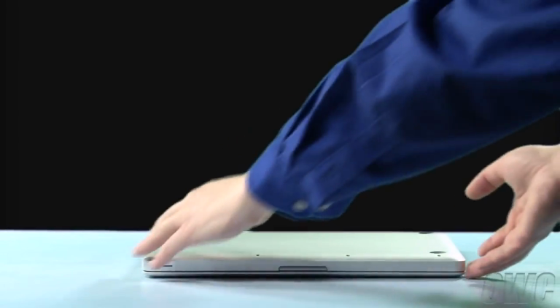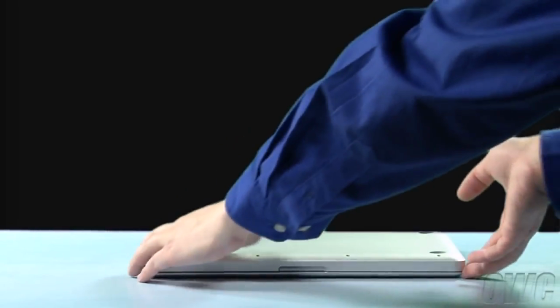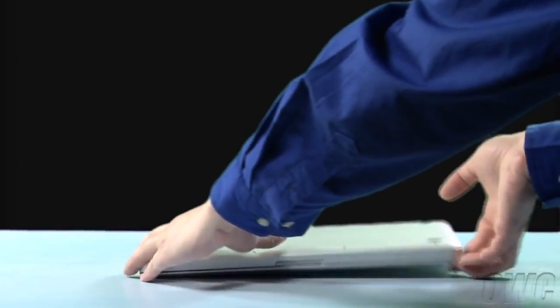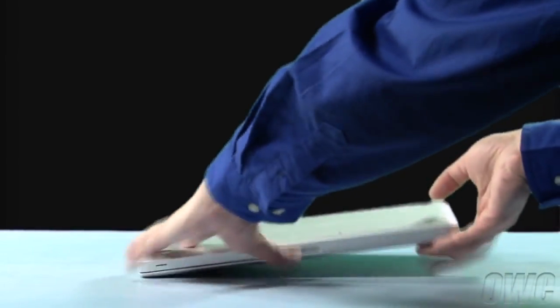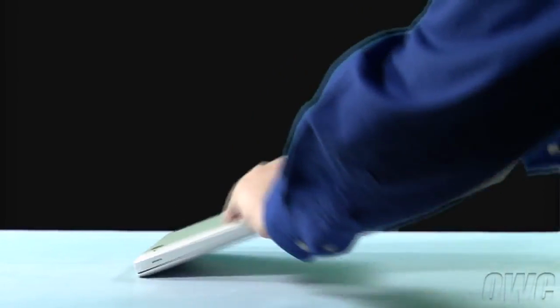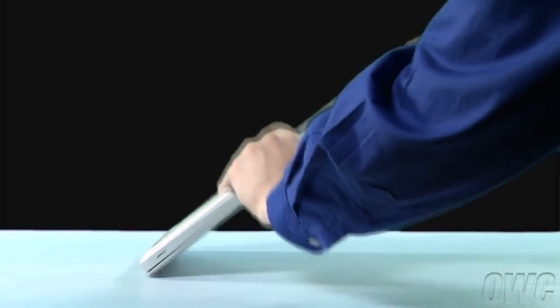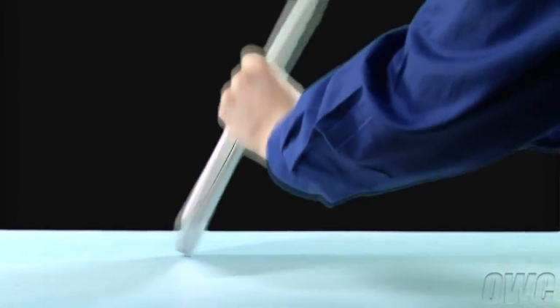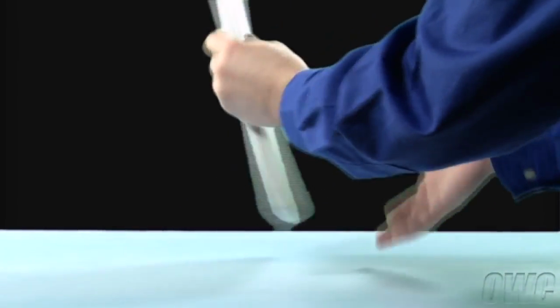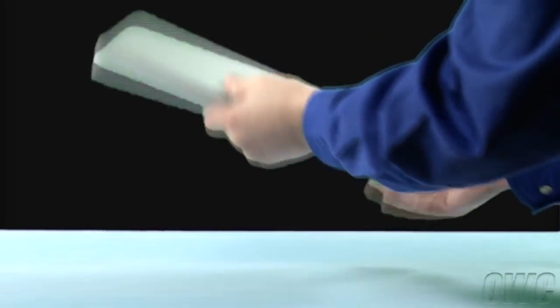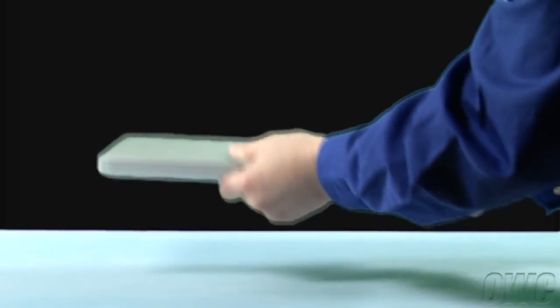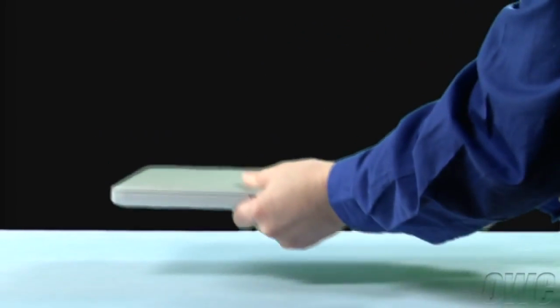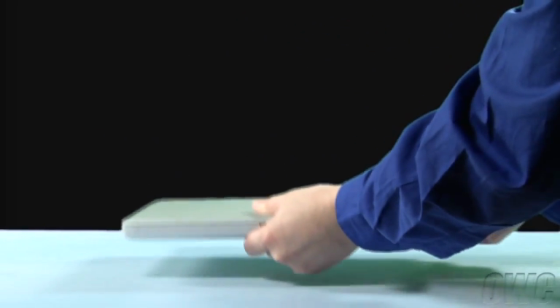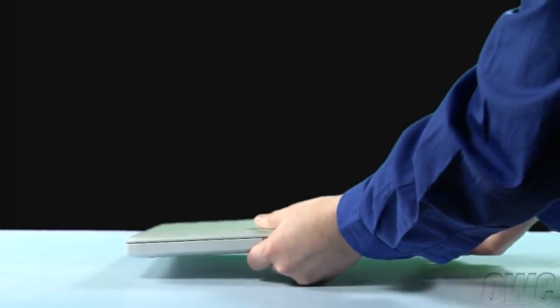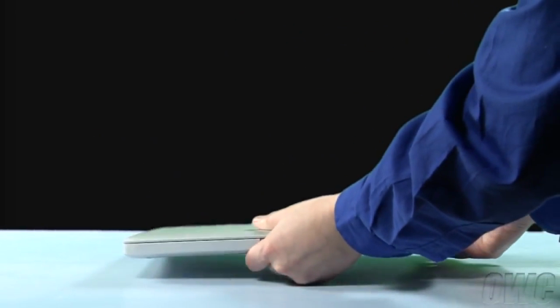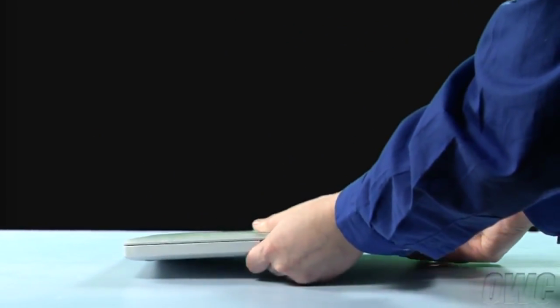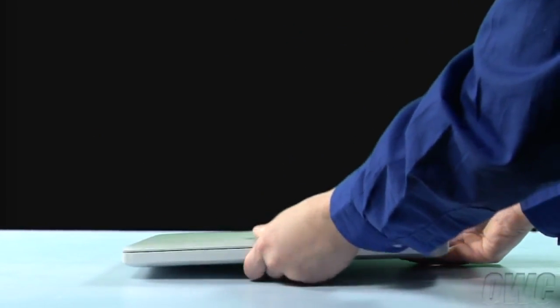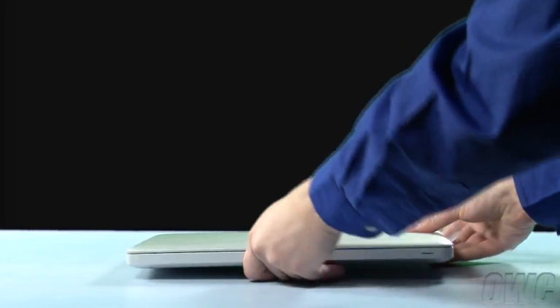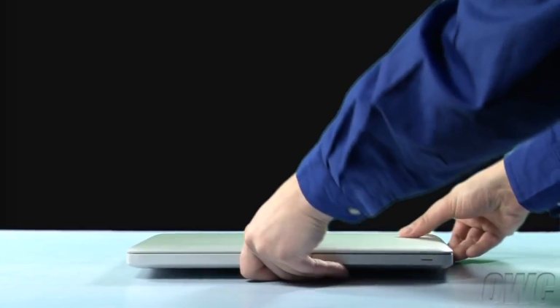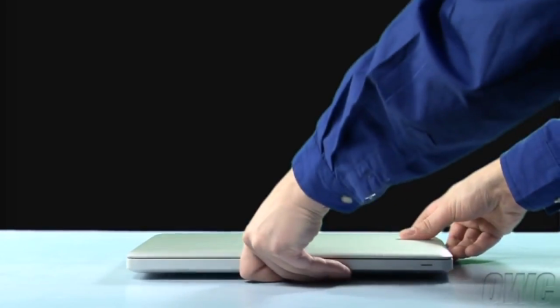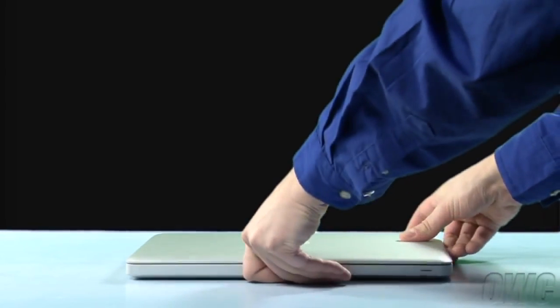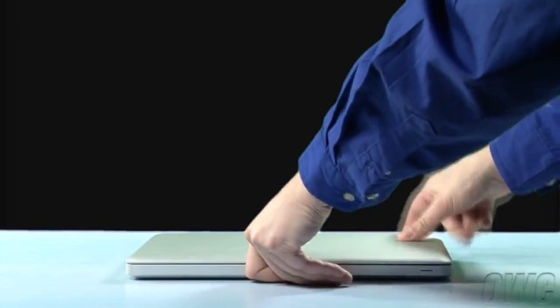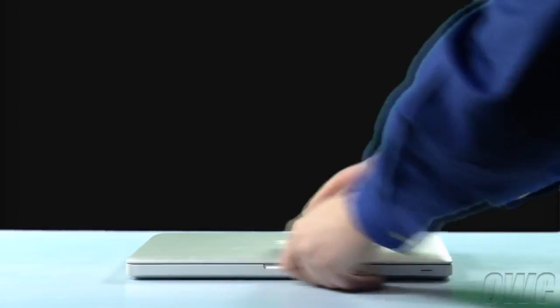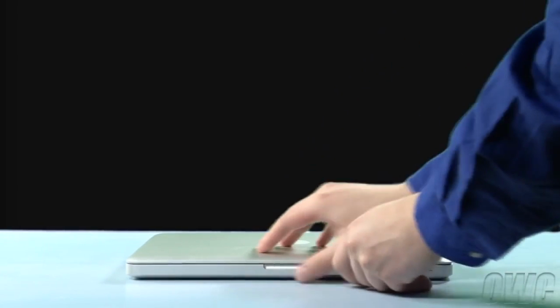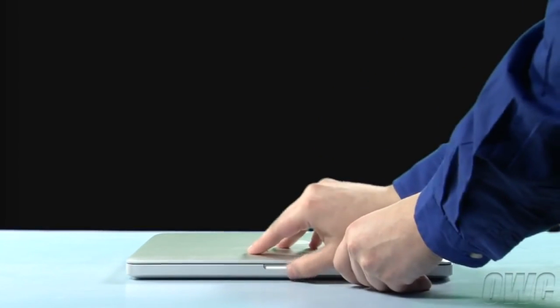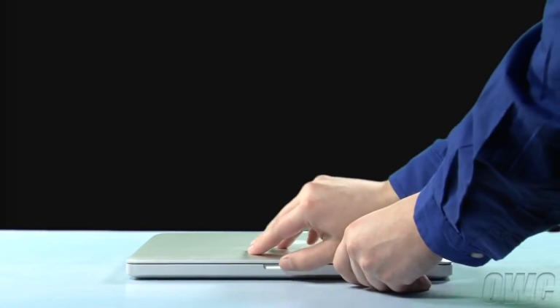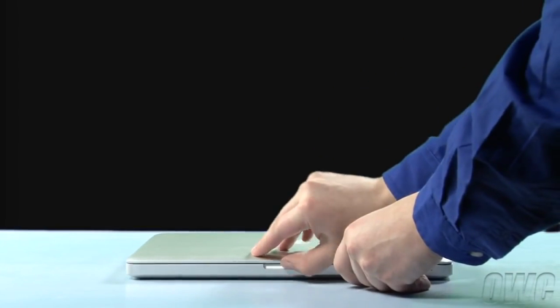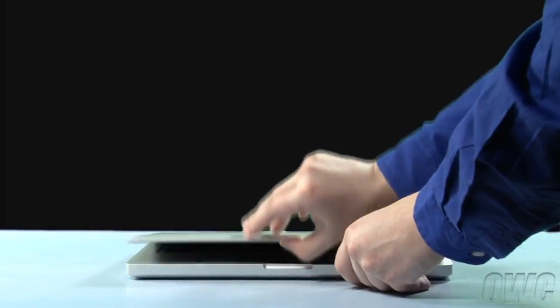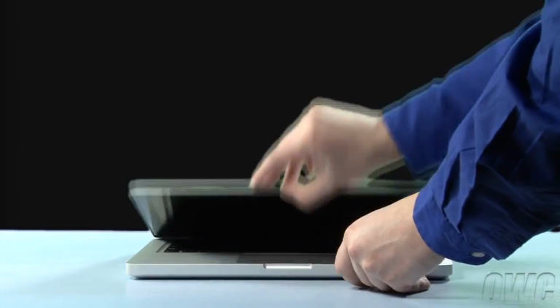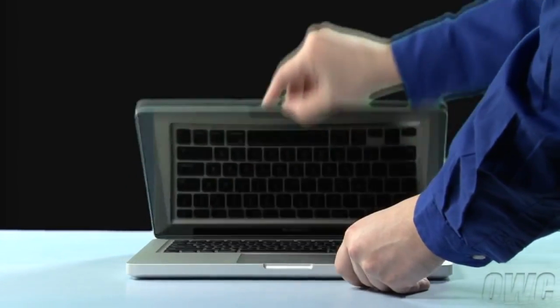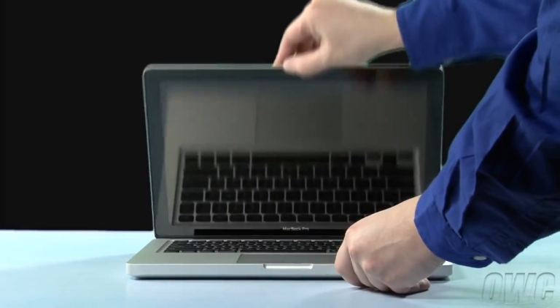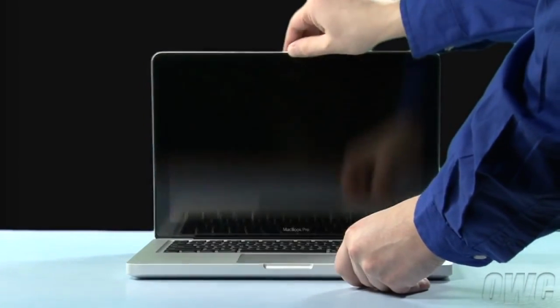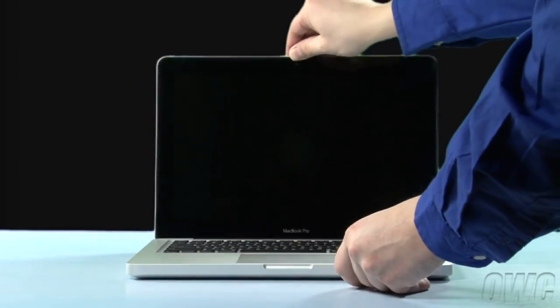You may now flip your MacBook Pro over, open it up, and turn it on.